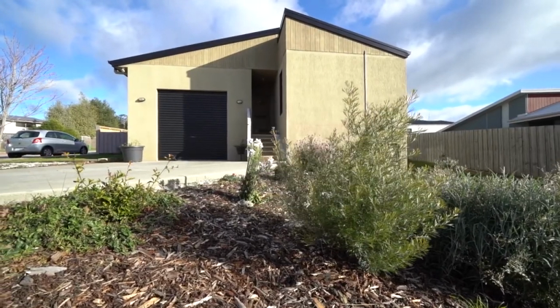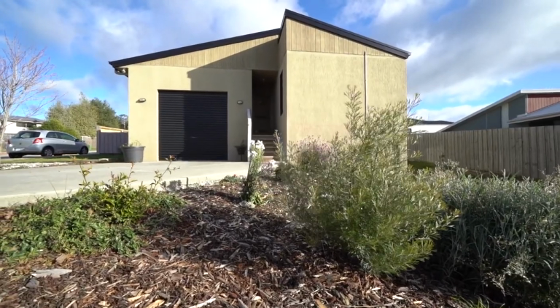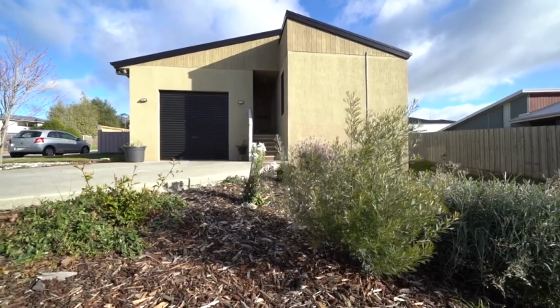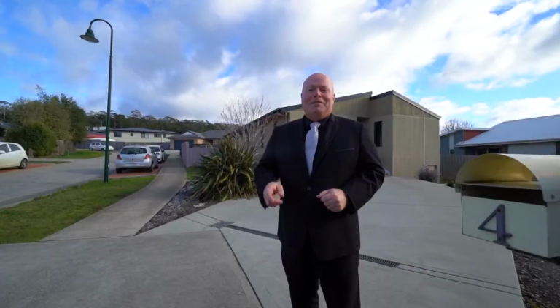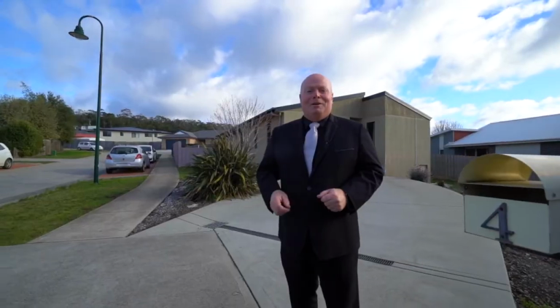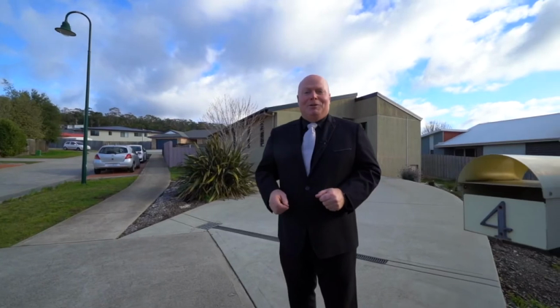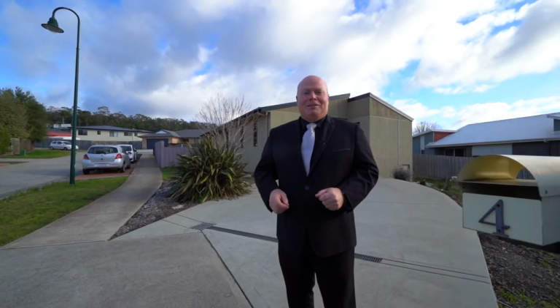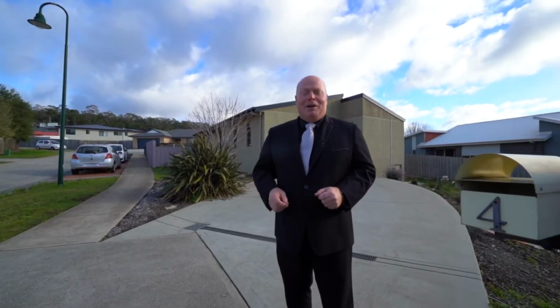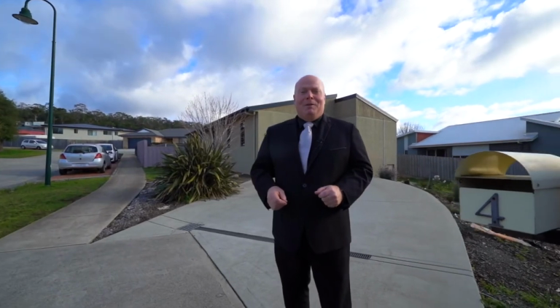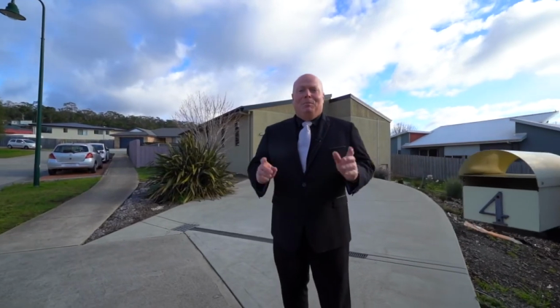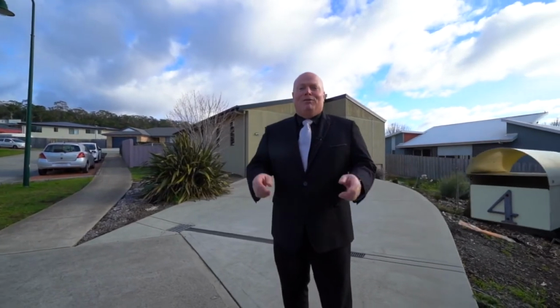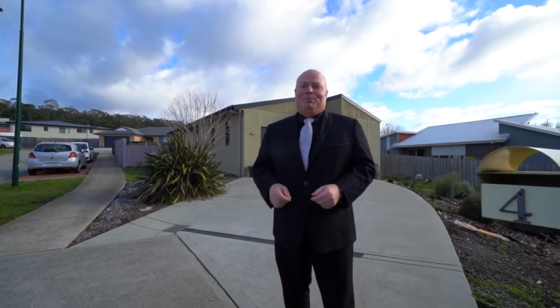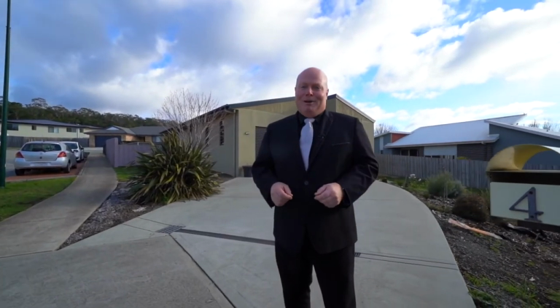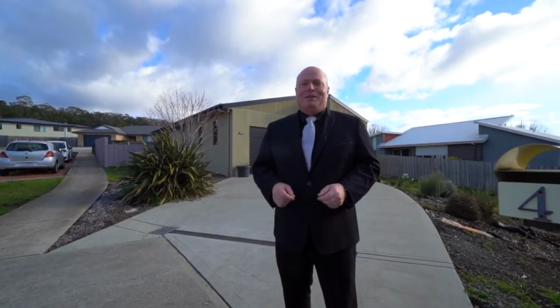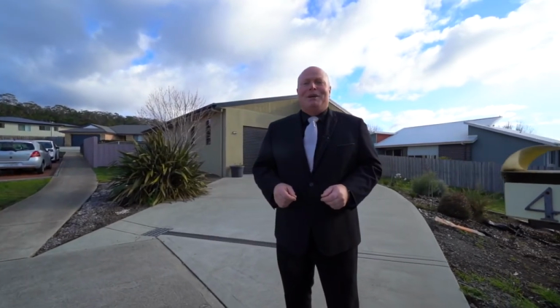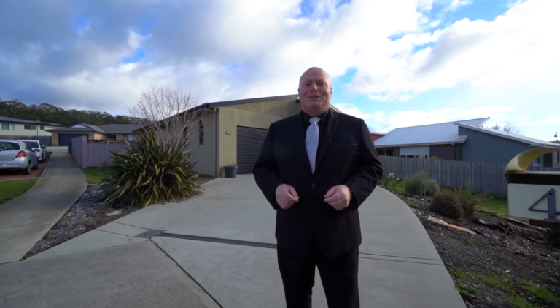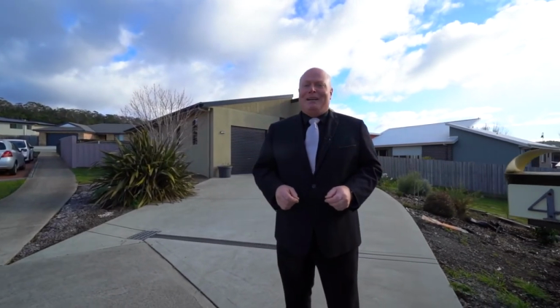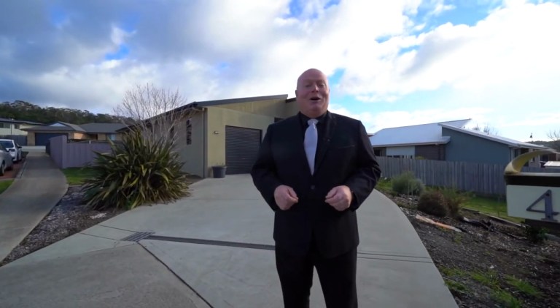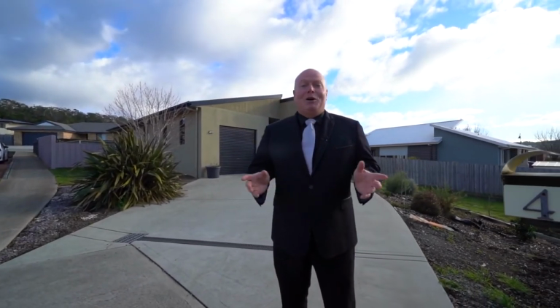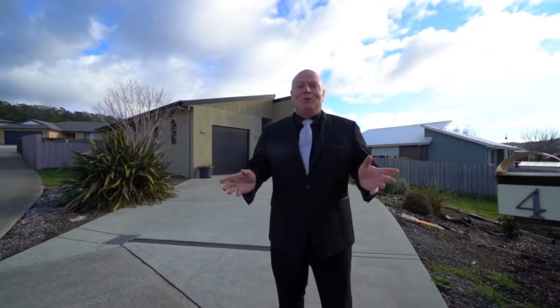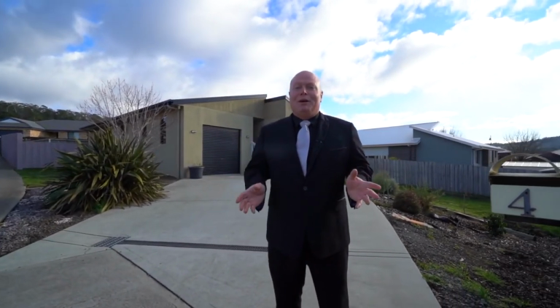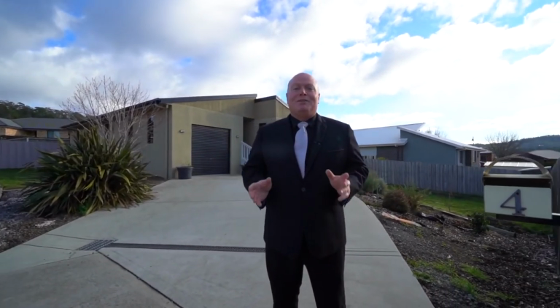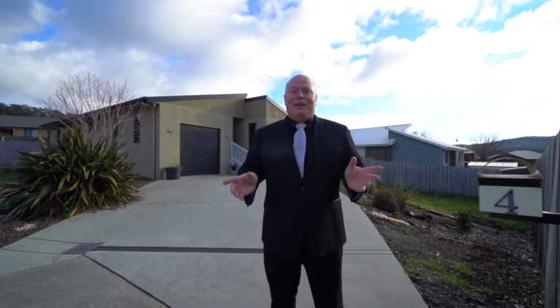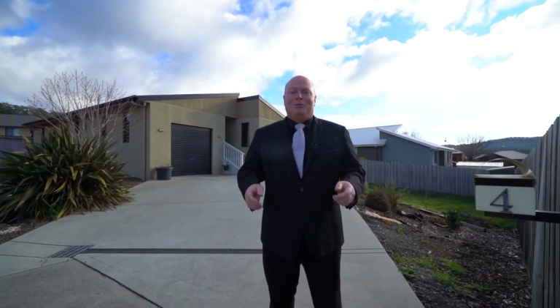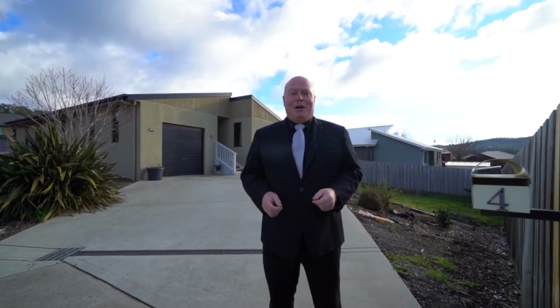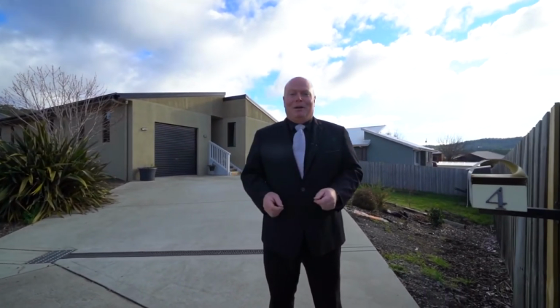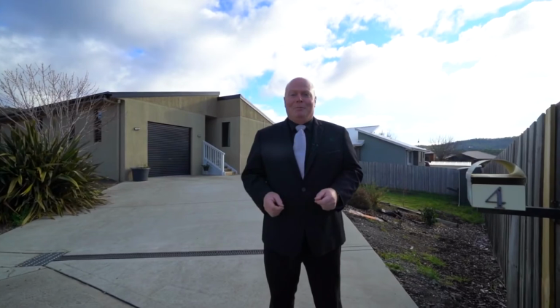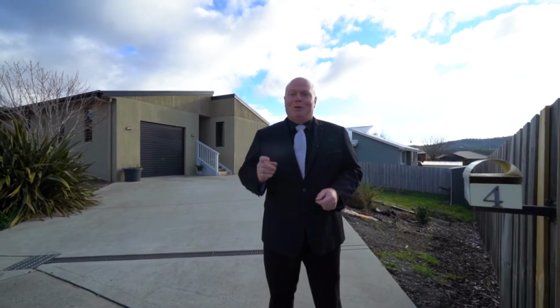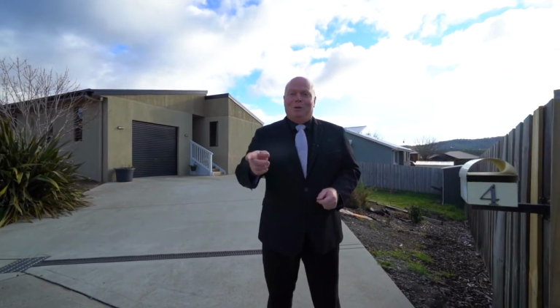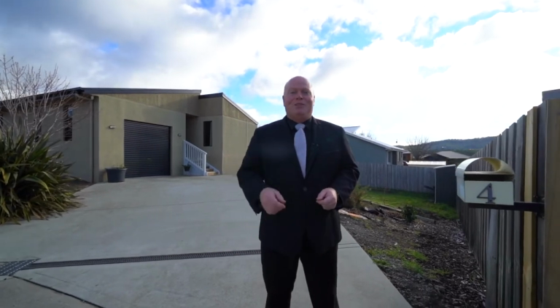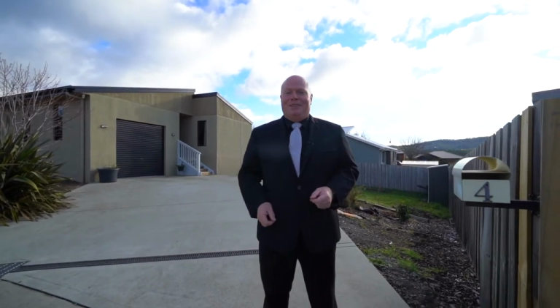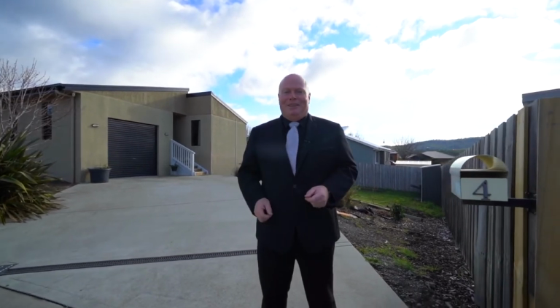If you'd like this to be your next home, book for a private inspection today or come to one of our scheduled open homes. We'll see you there.